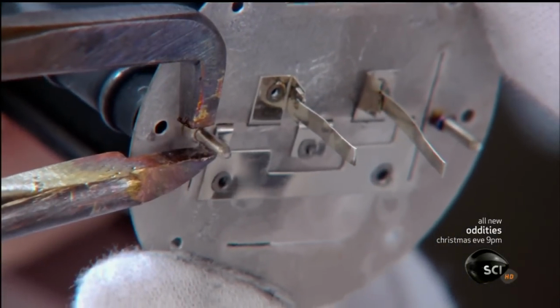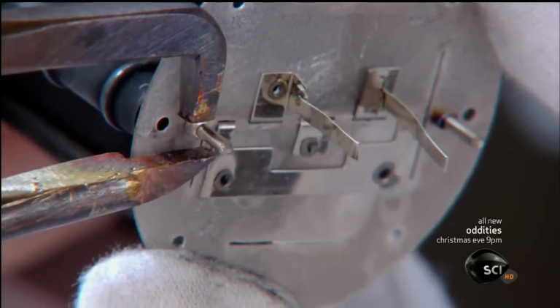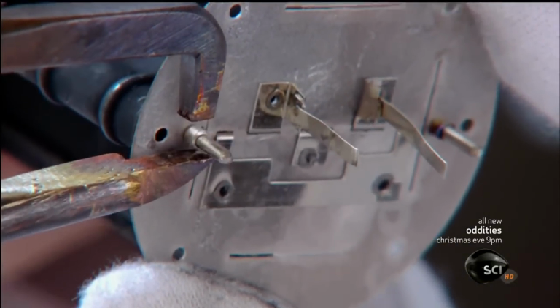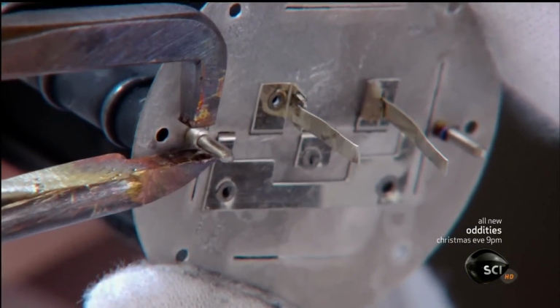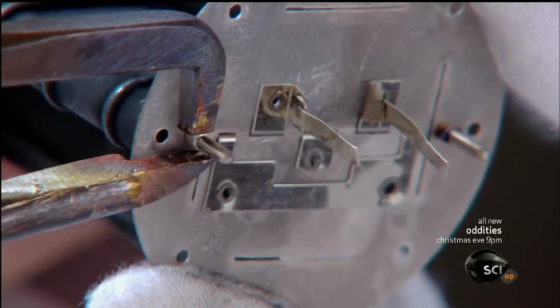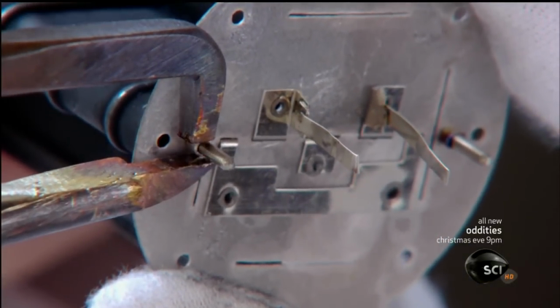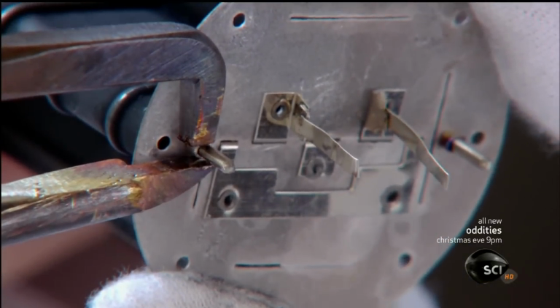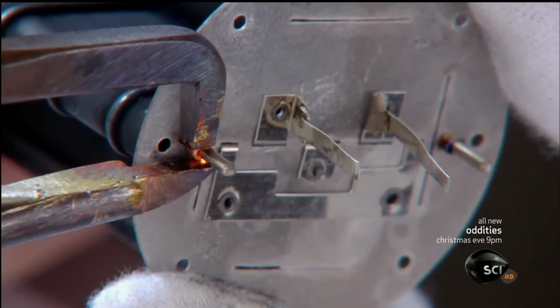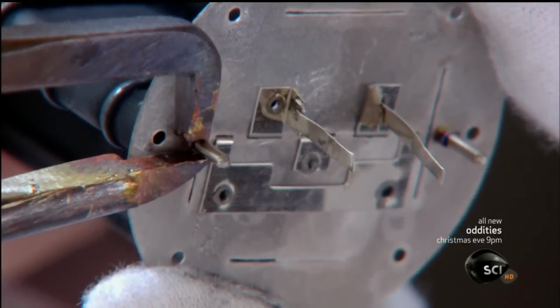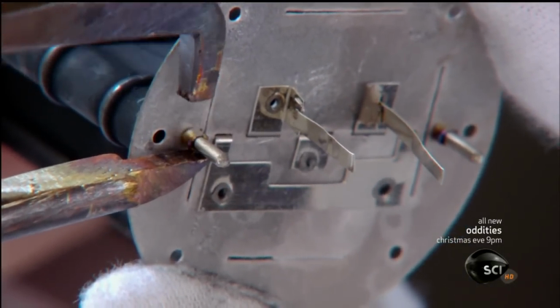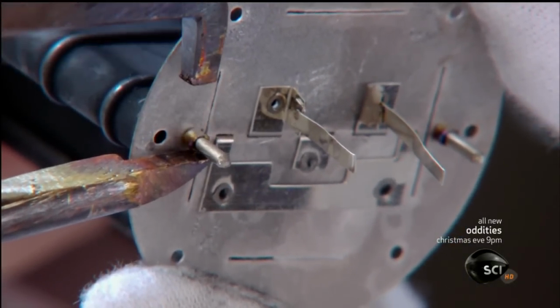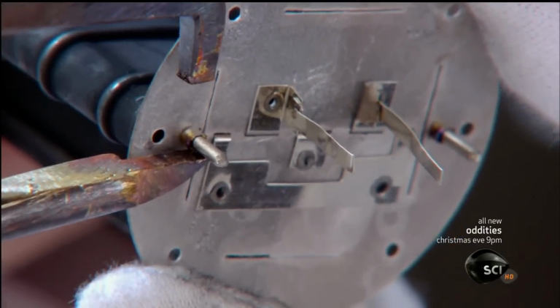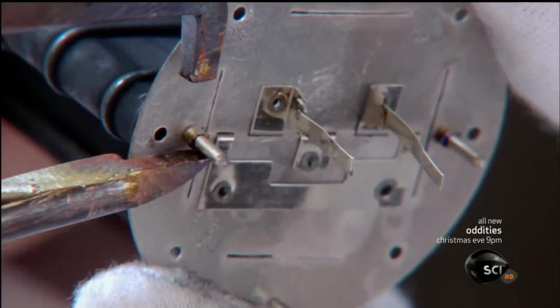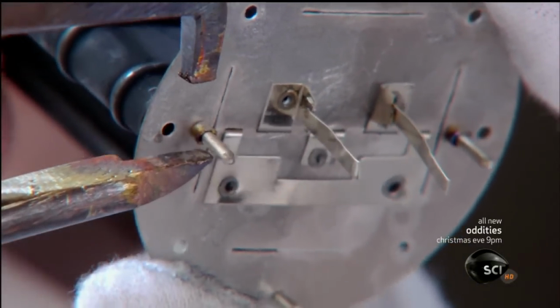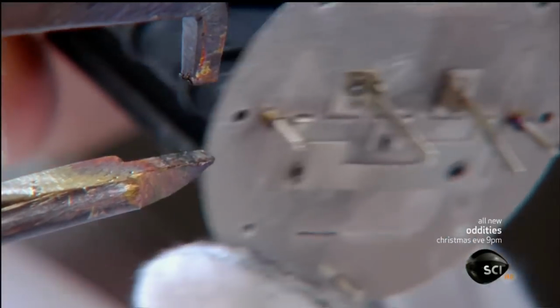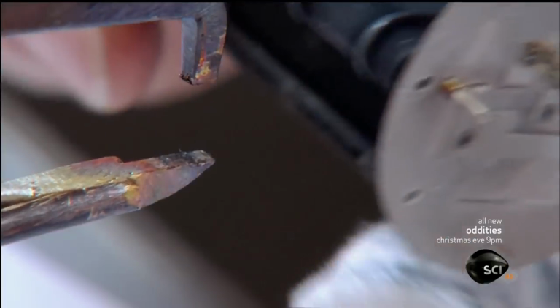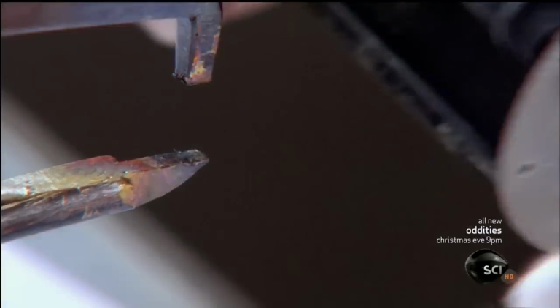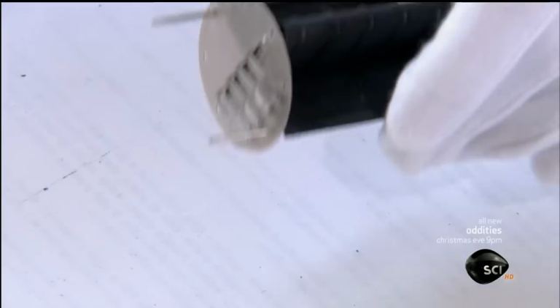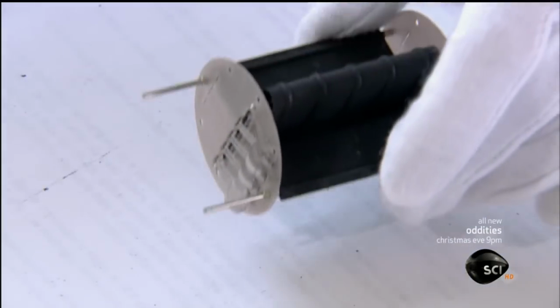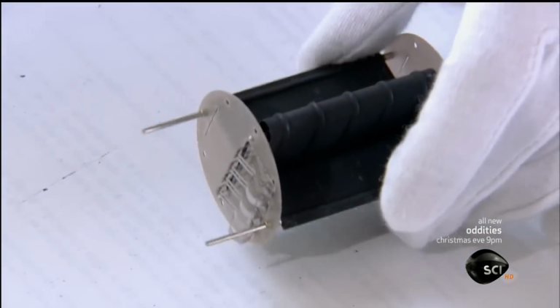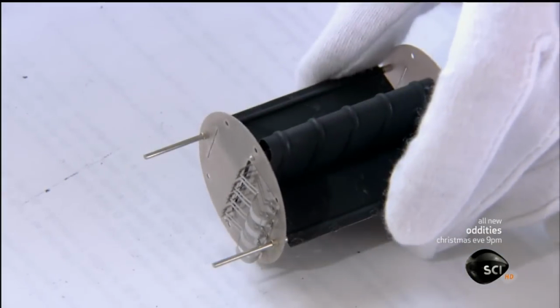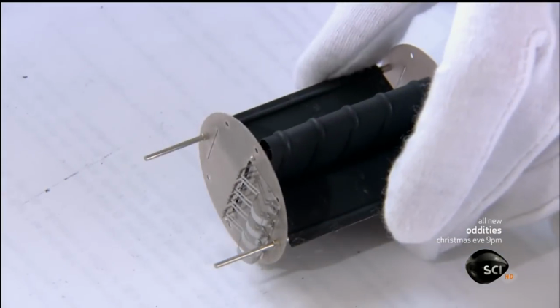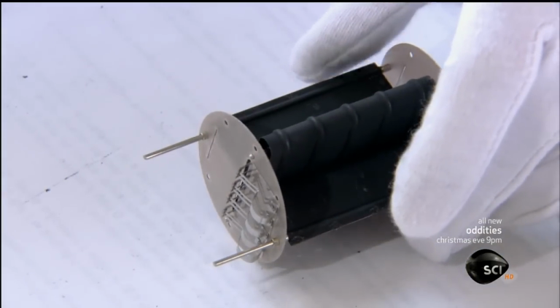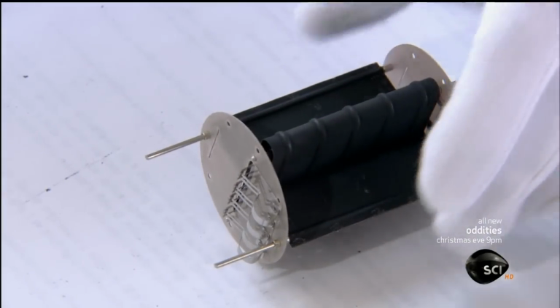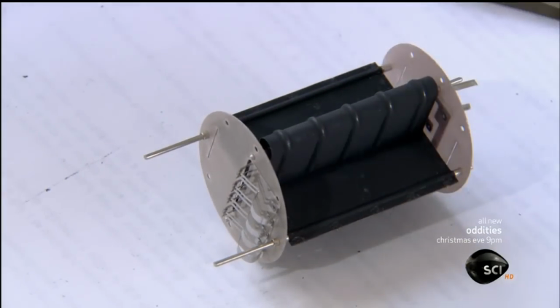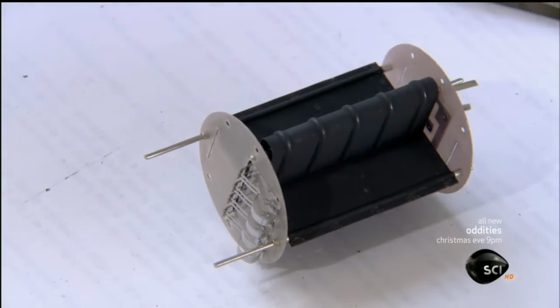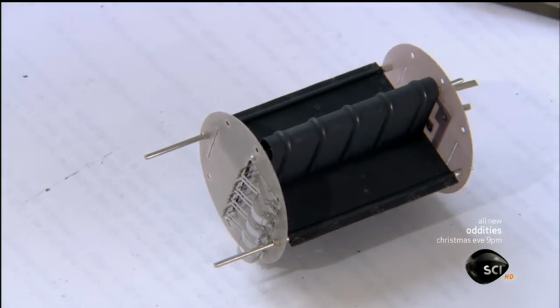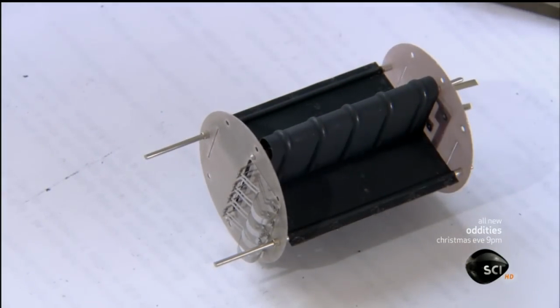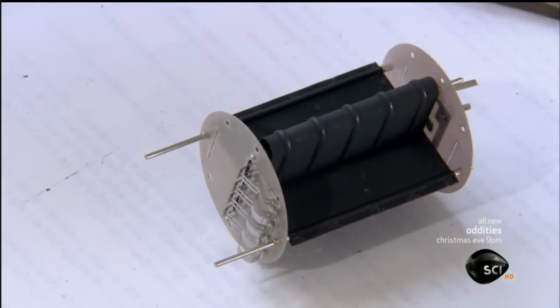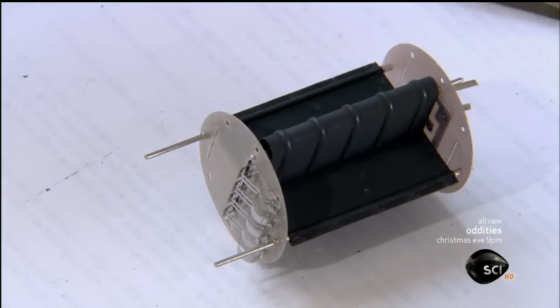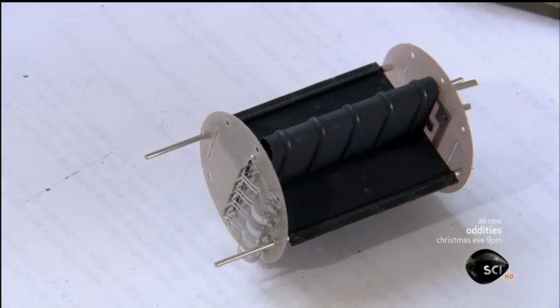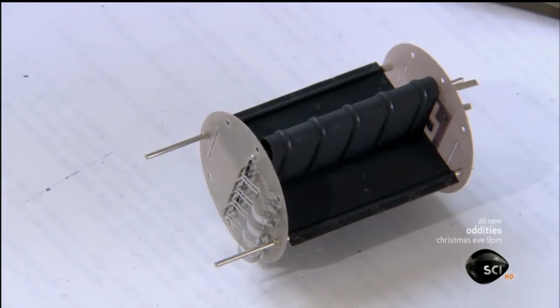With those three components now assembled into one unit, the inside structure of the tube is complete.